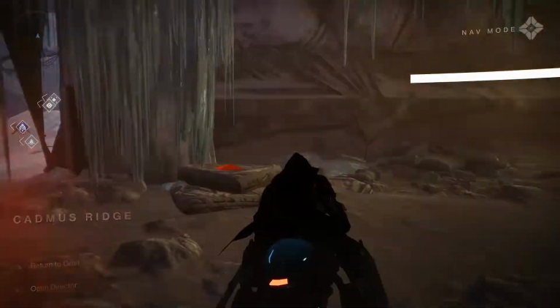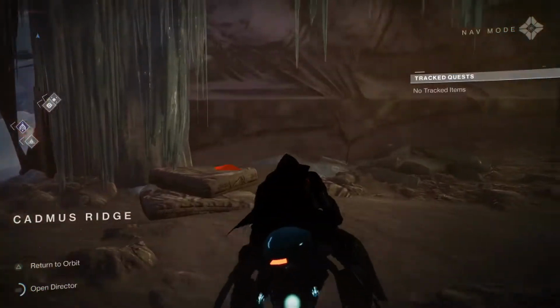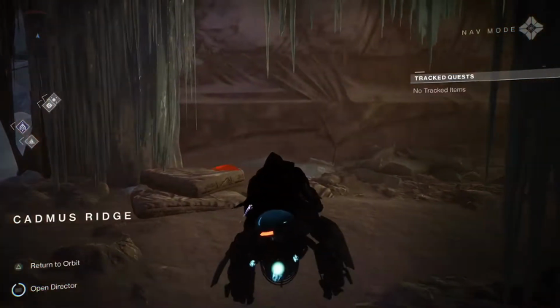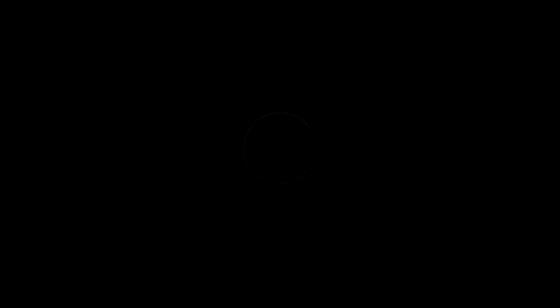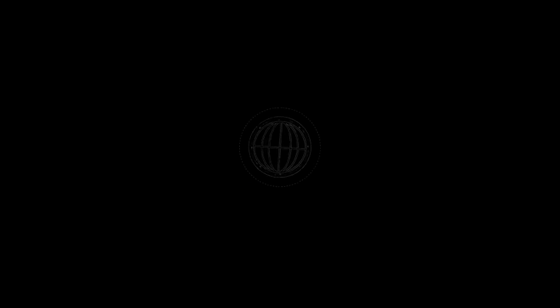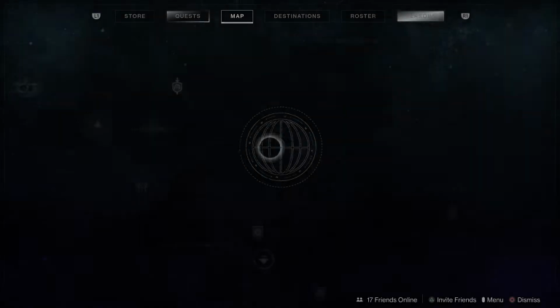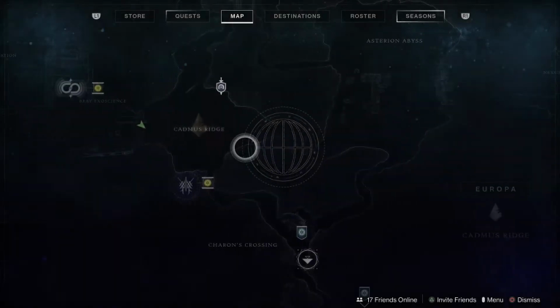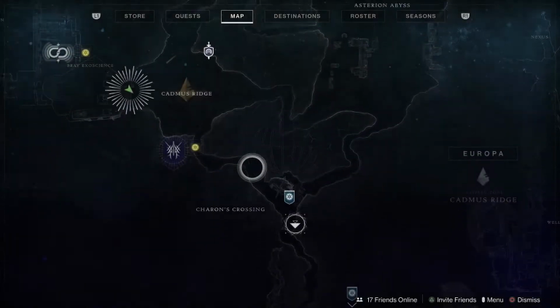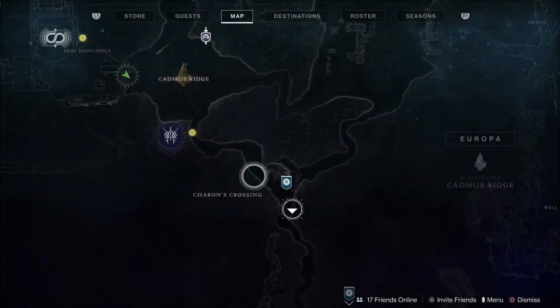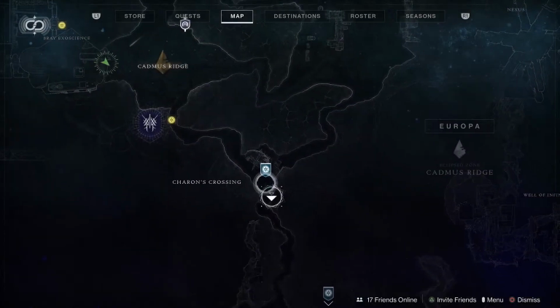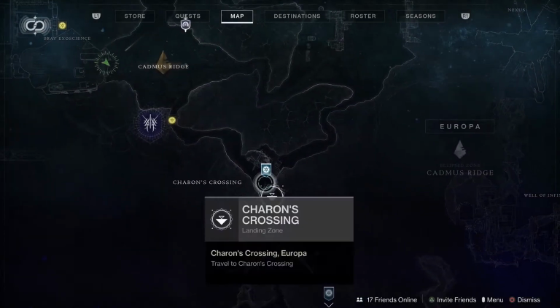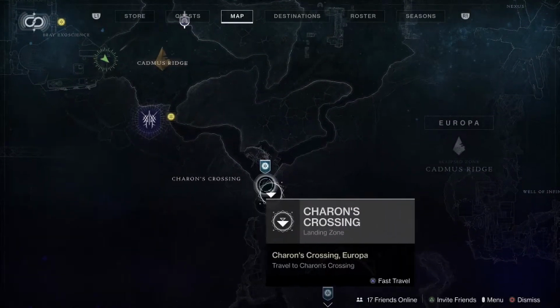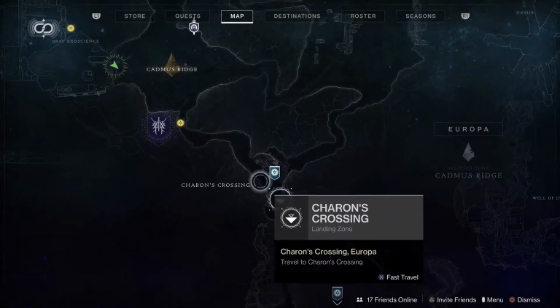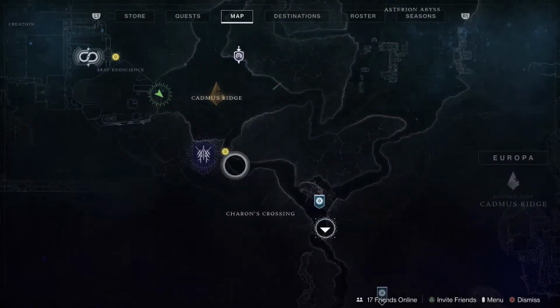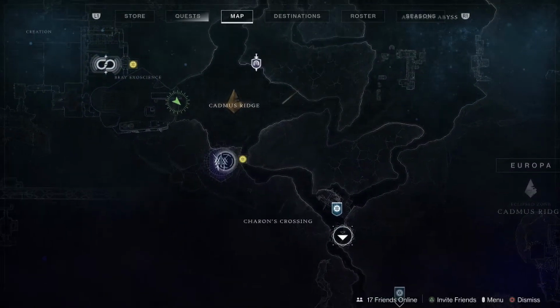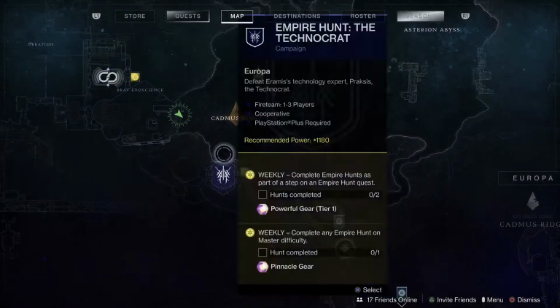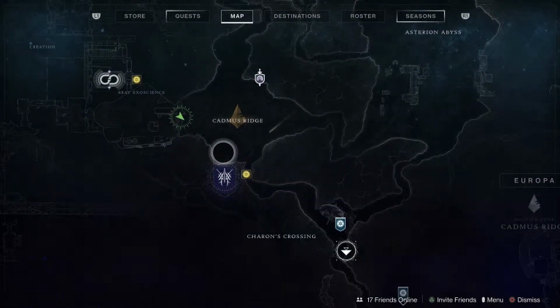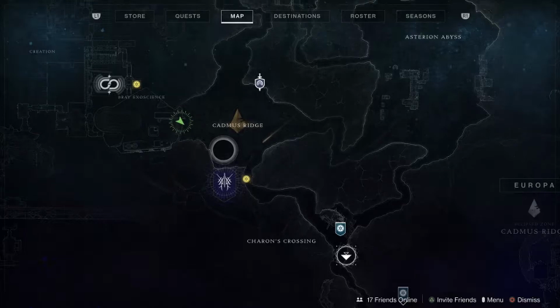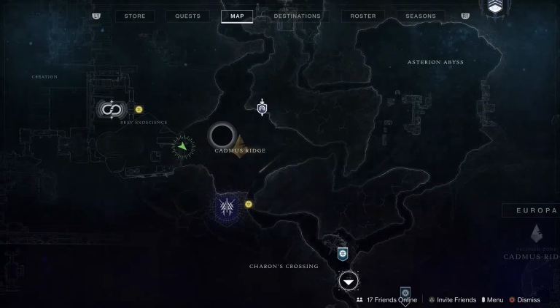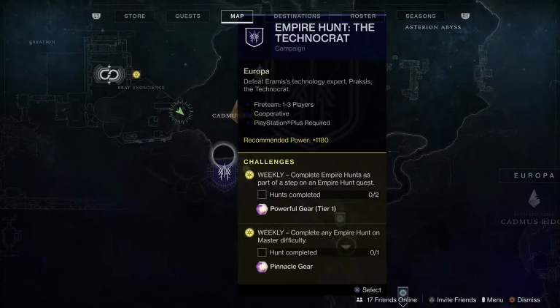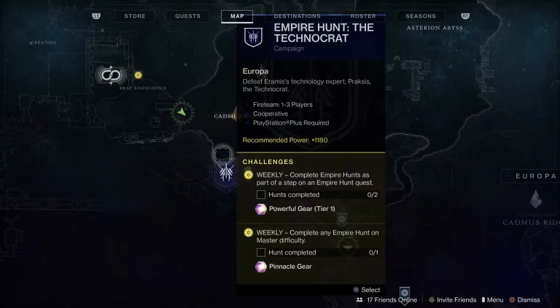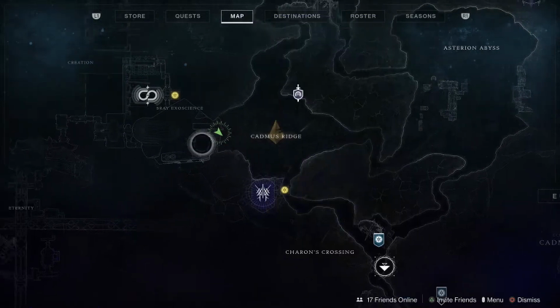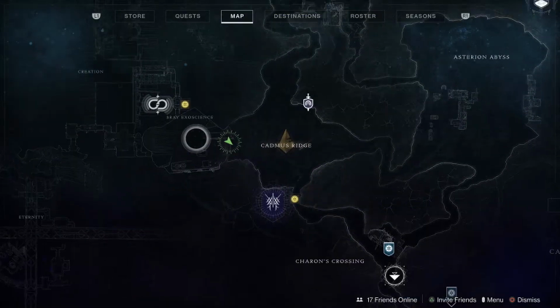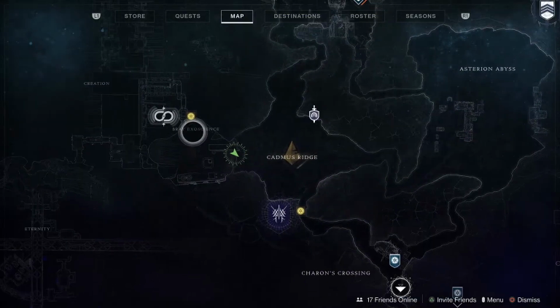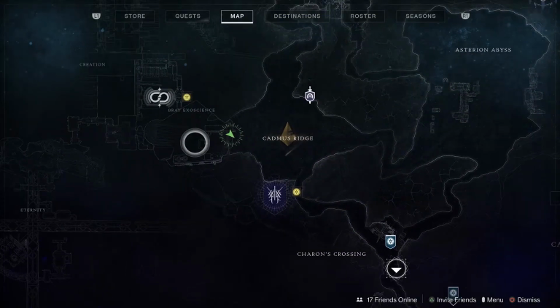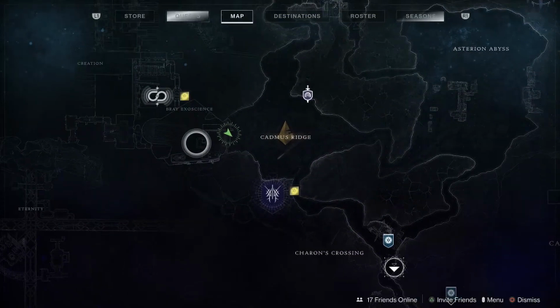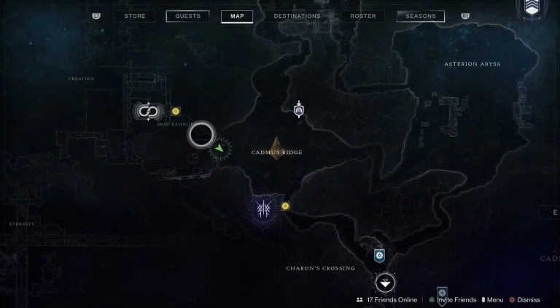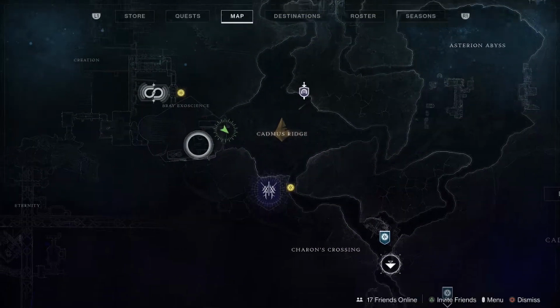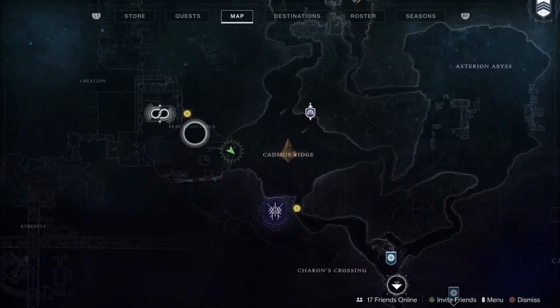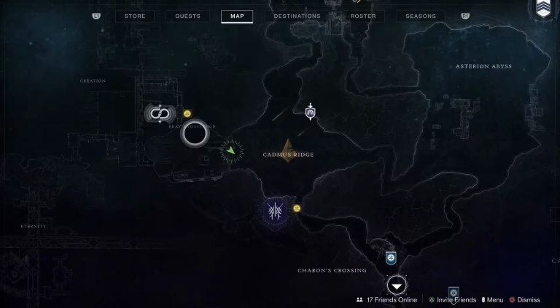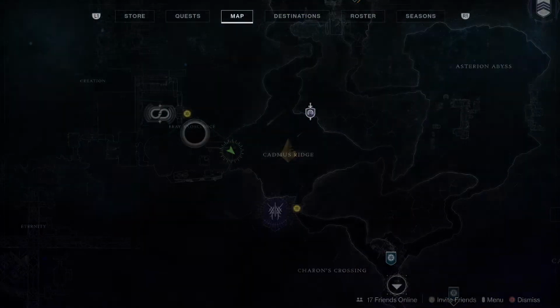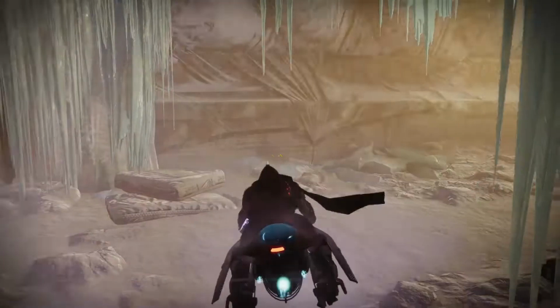Let me show you where we are on the map. We took a left and then got to Cadmus Ridge, took another left, and now we're going into Bray Exoscience.